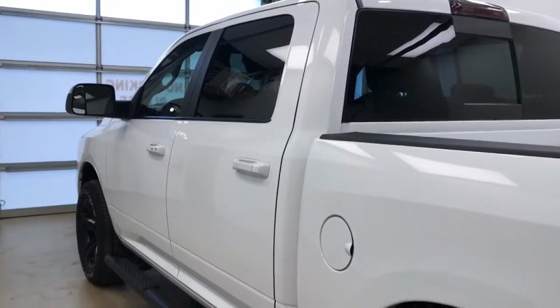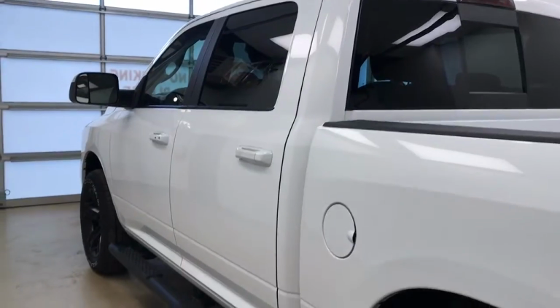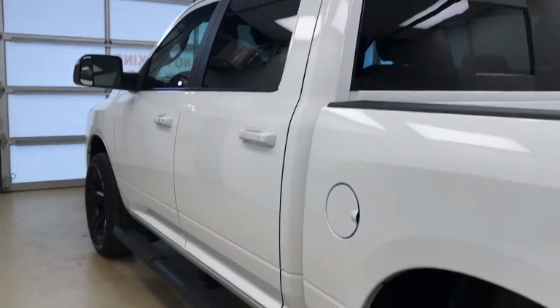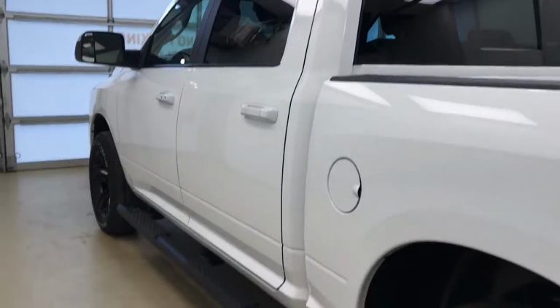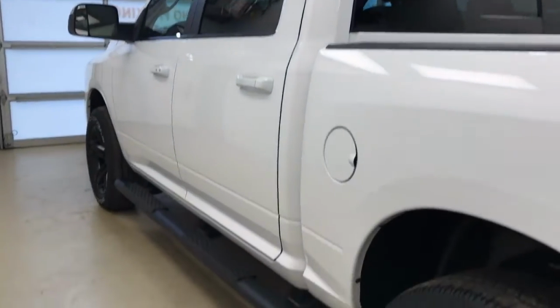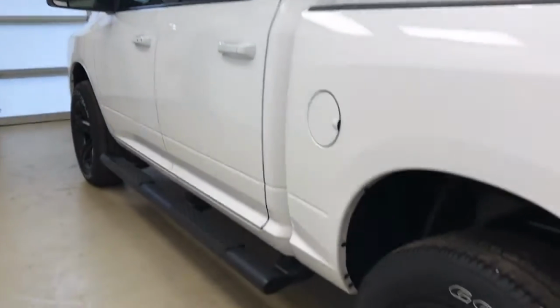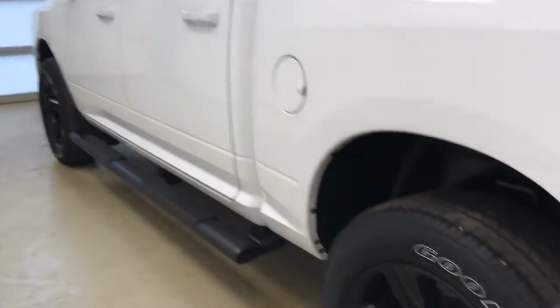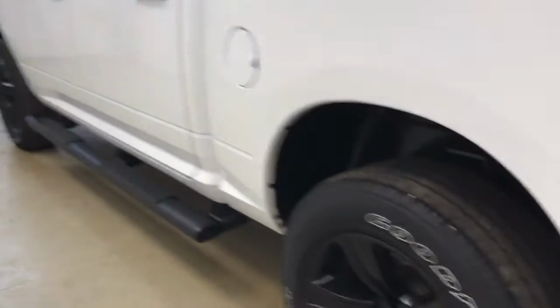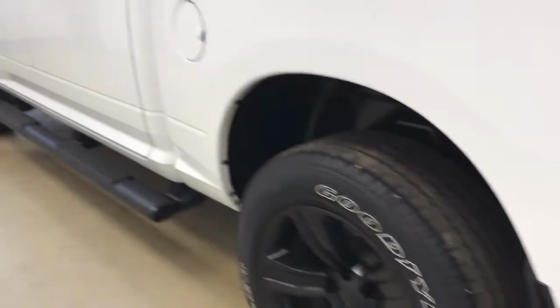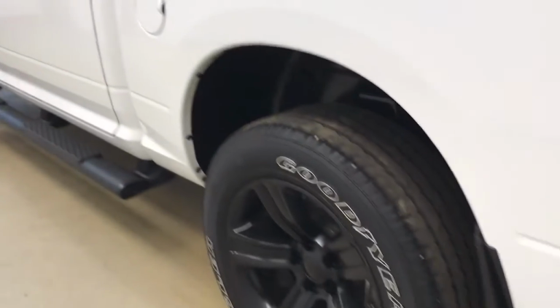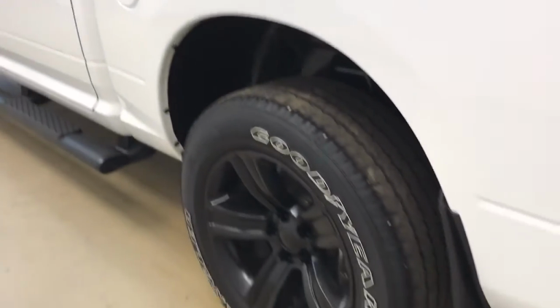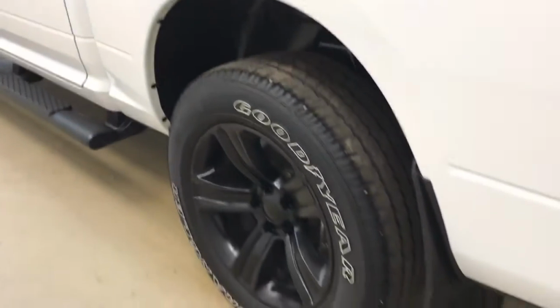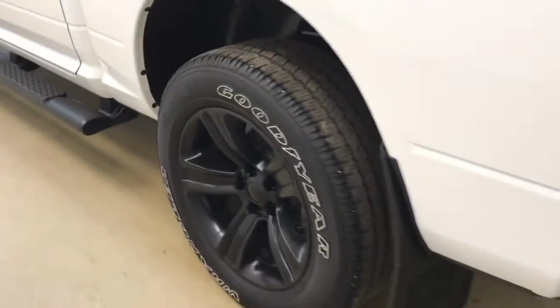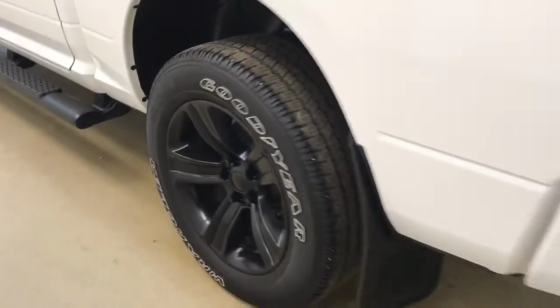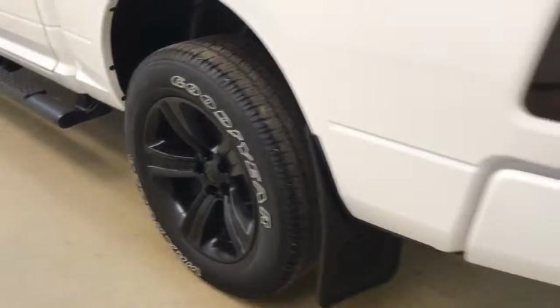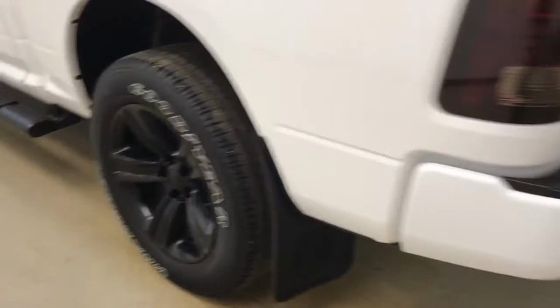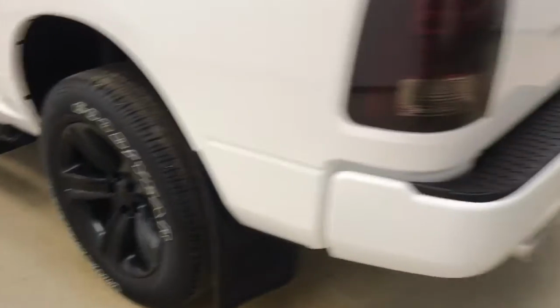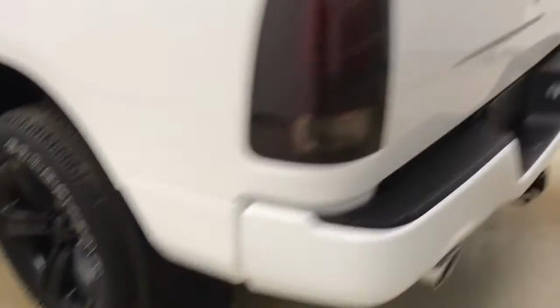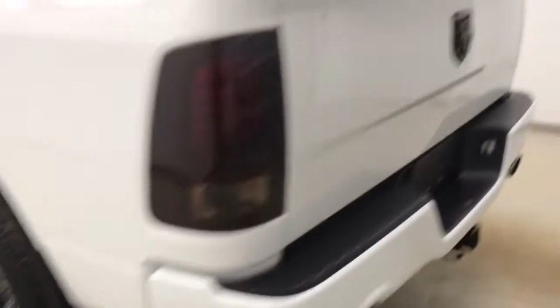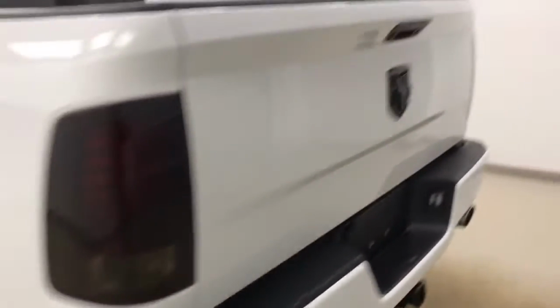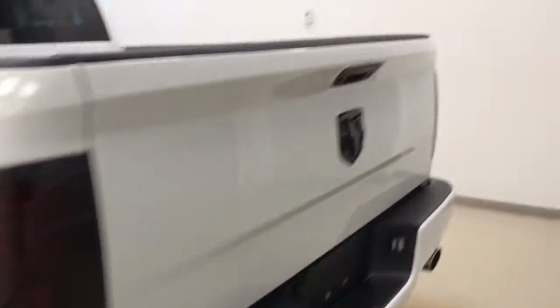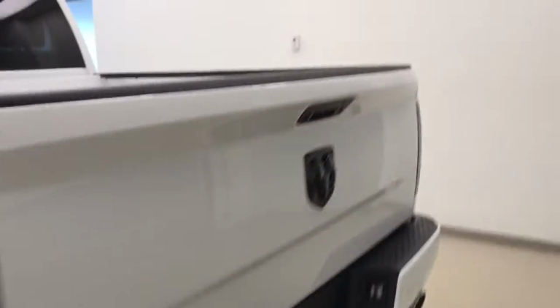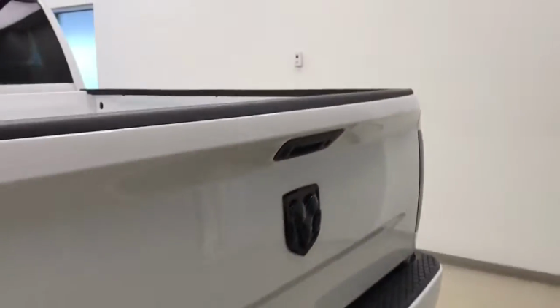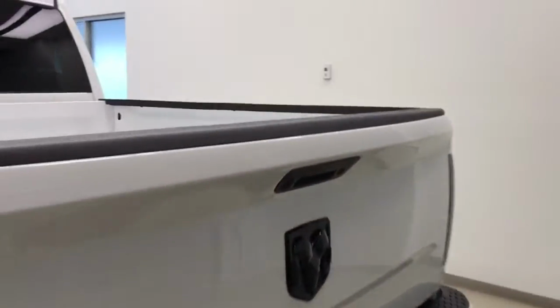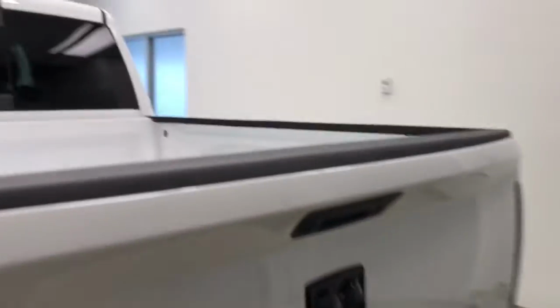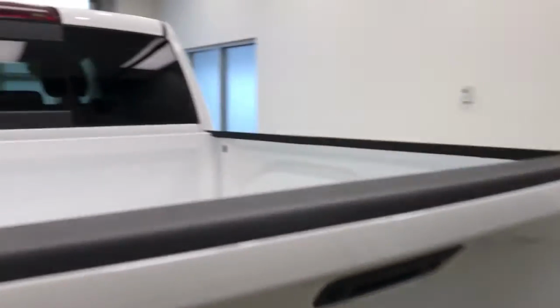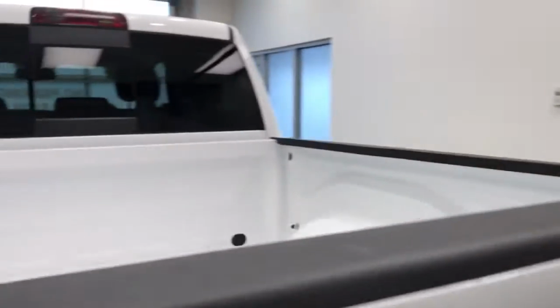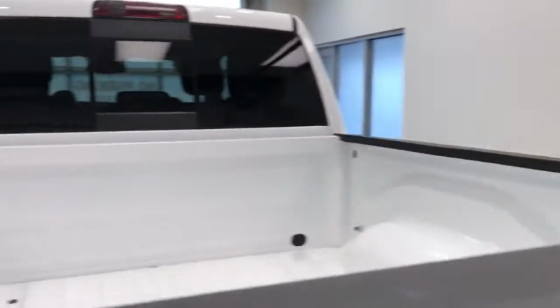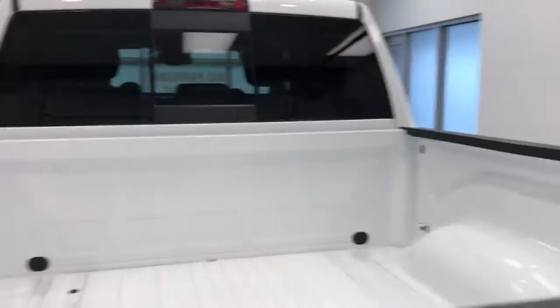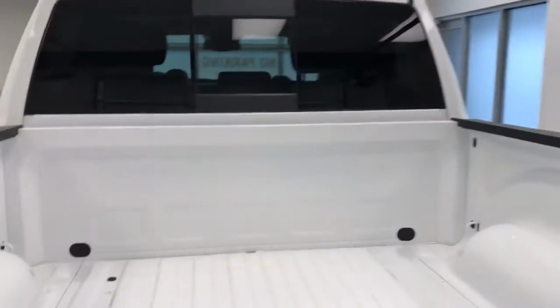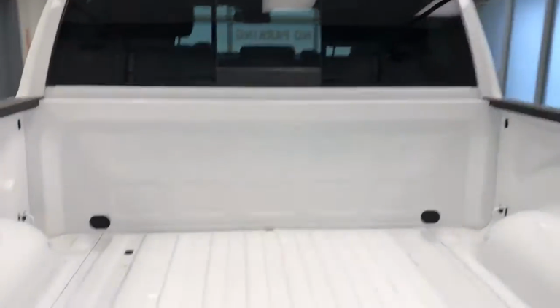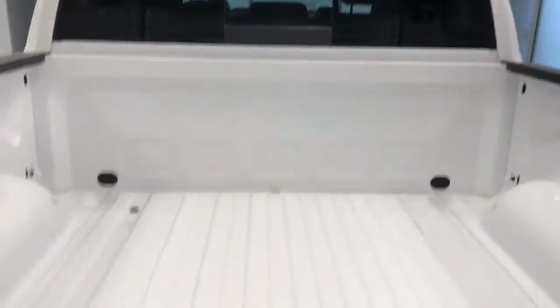This vehicle comes equipped with running boards, 20-inch alloy rims, mud flaps, backup camera, and a lot more cargo space.